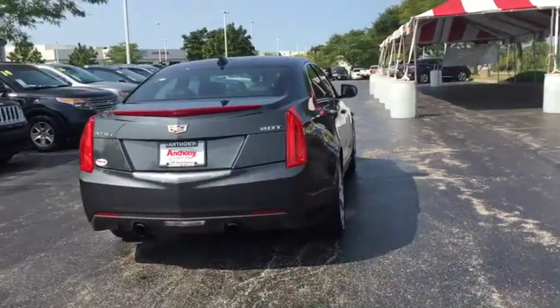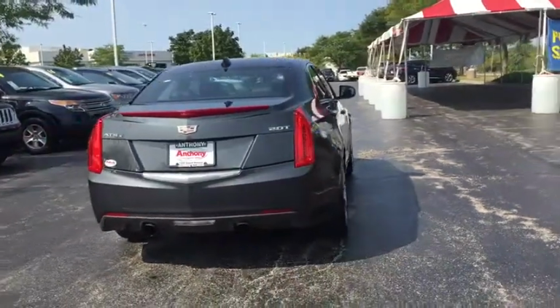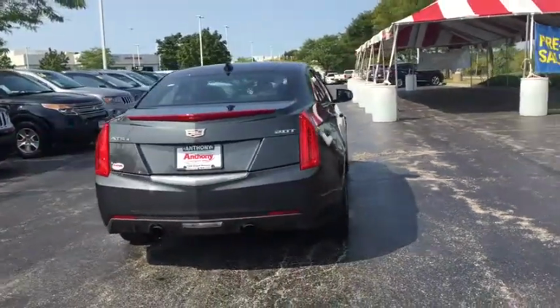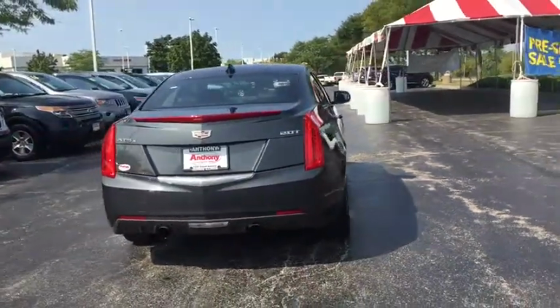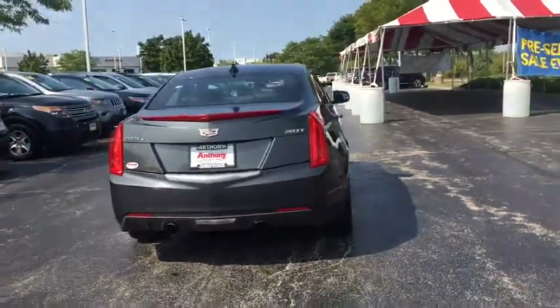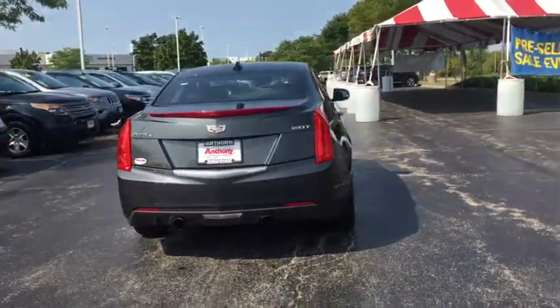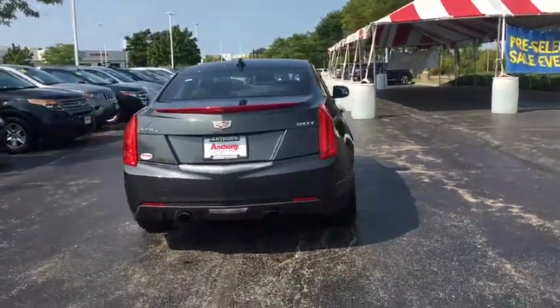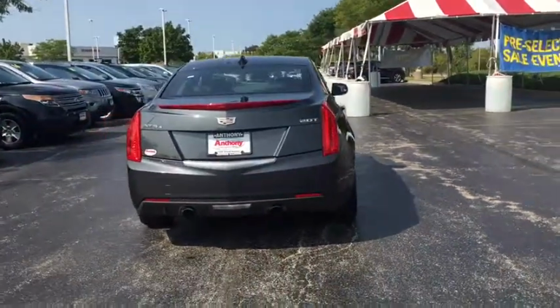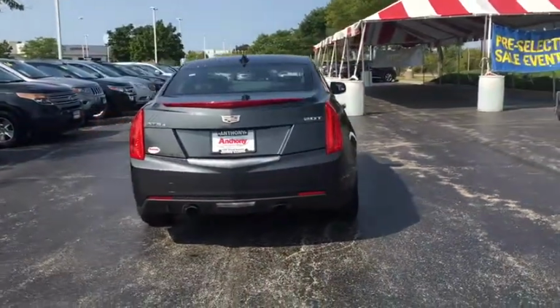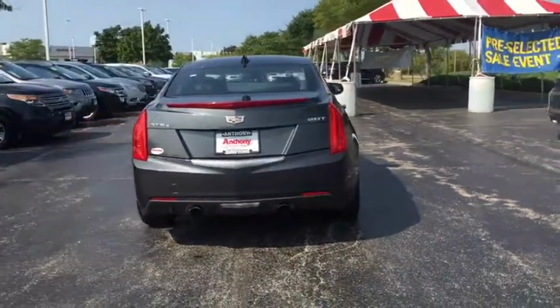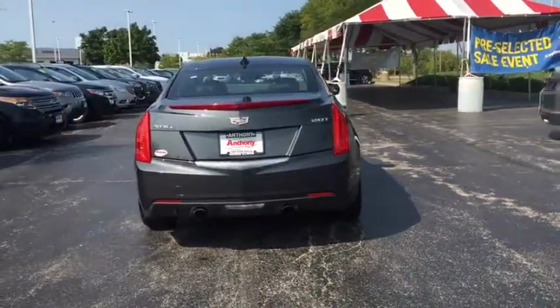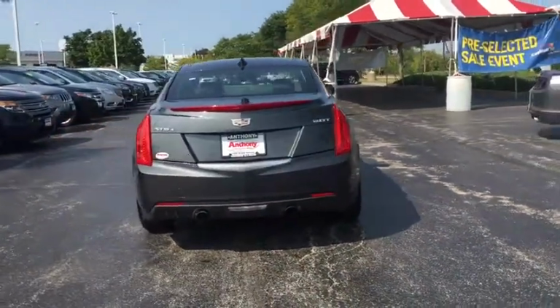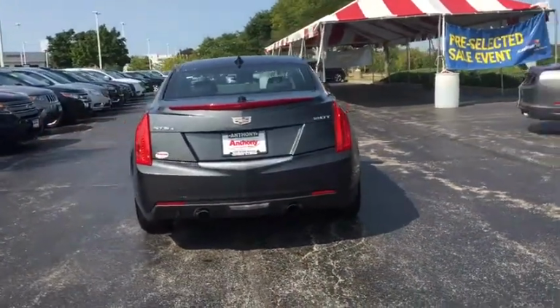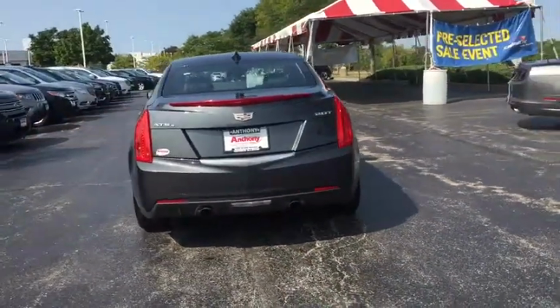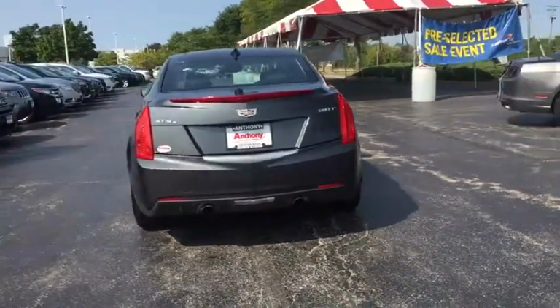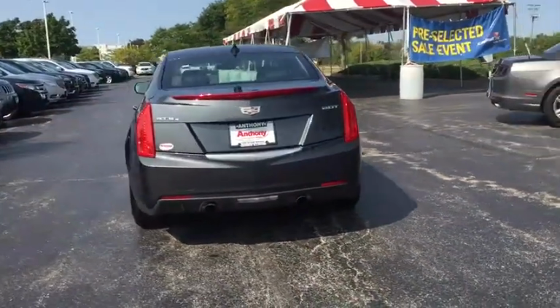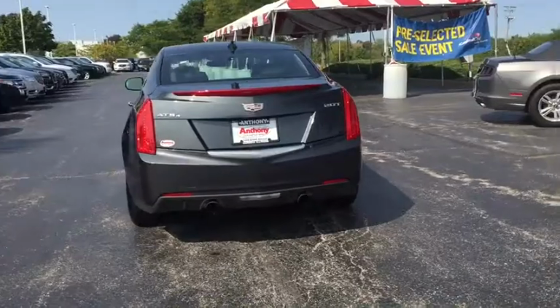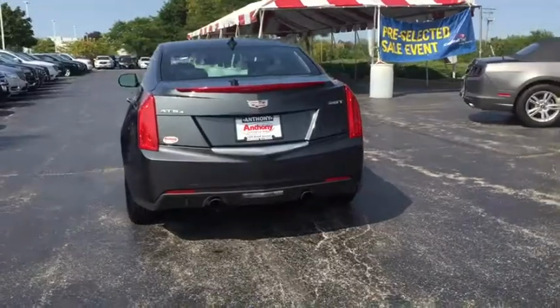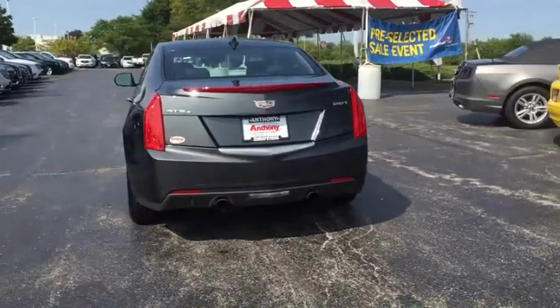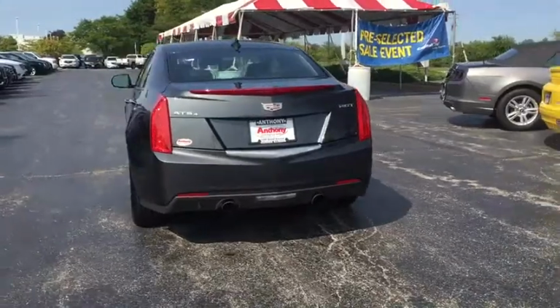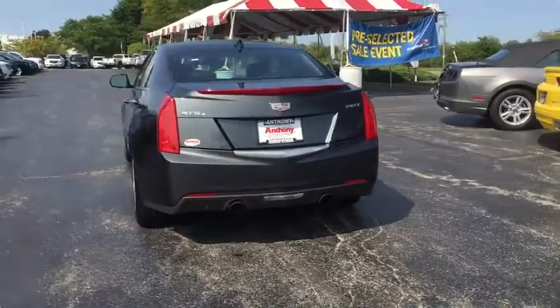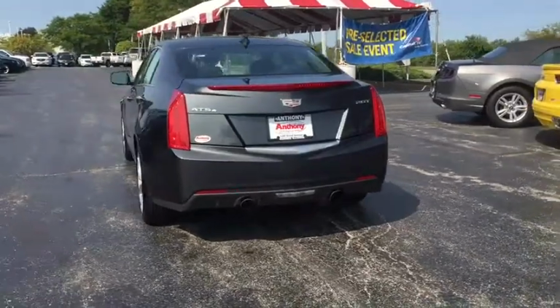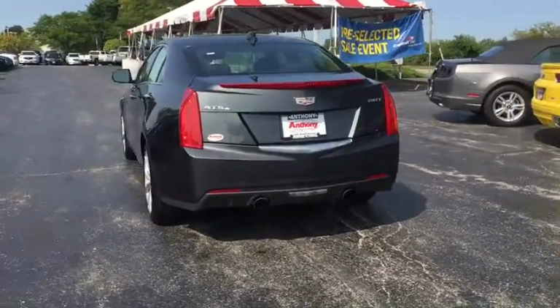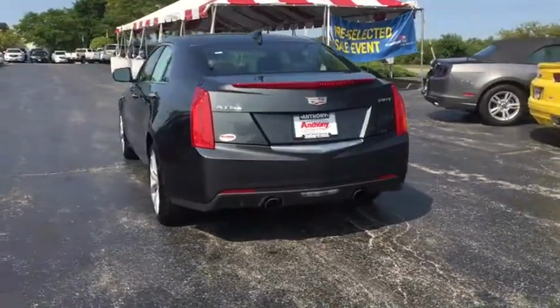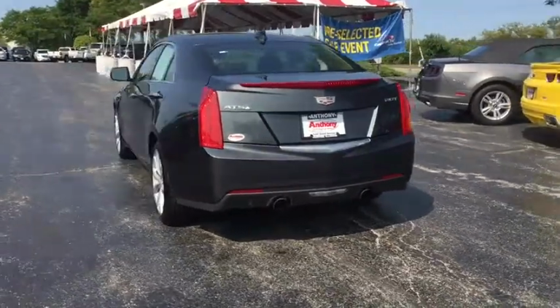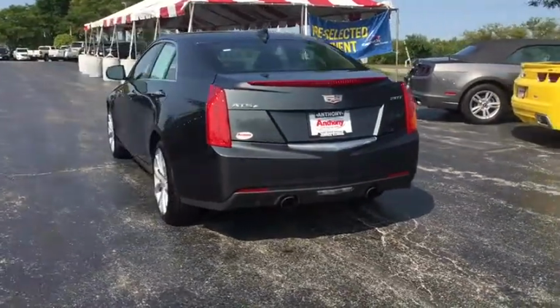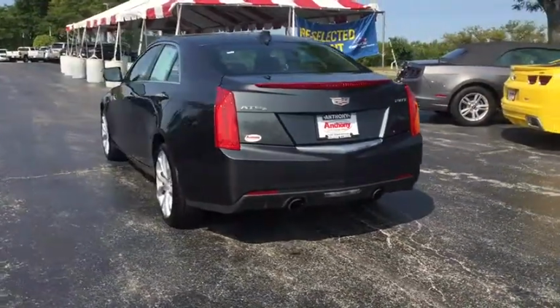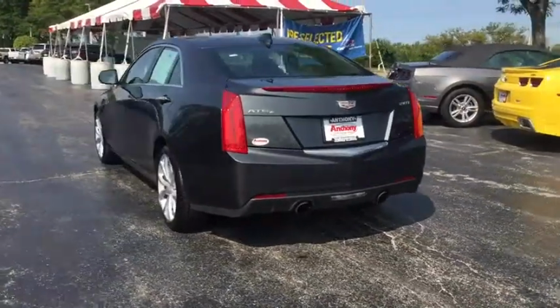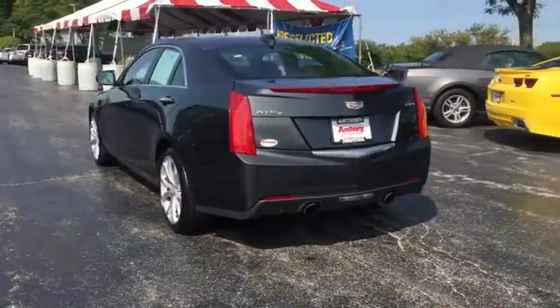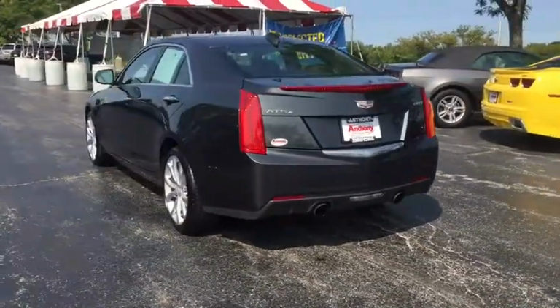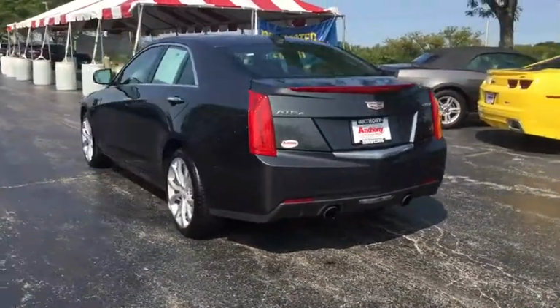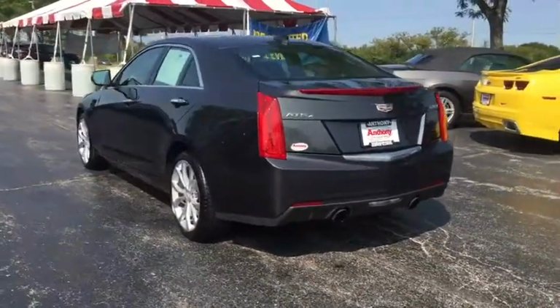This vehicle has less than 10,000 miles. Your new ride is just a phone call away.